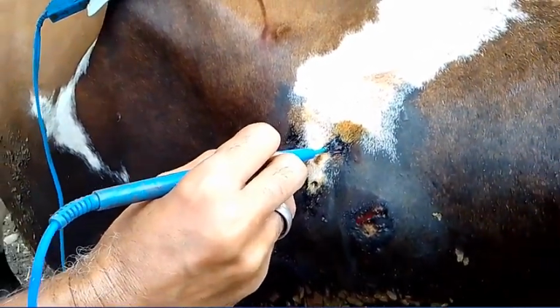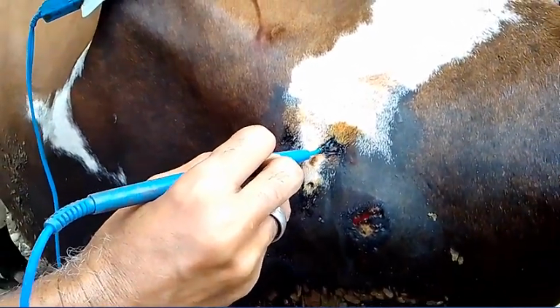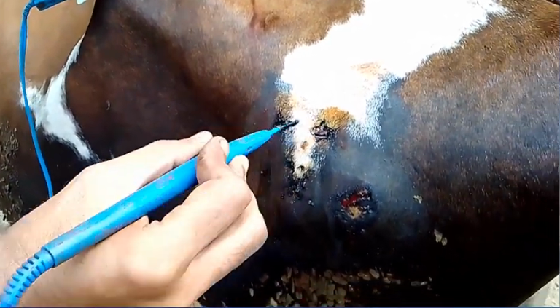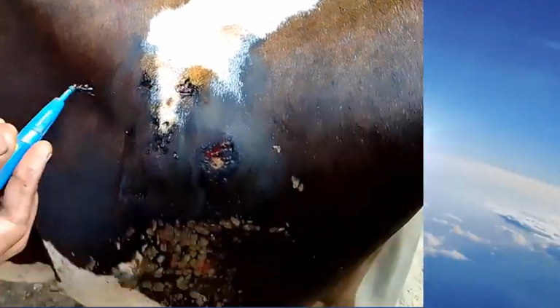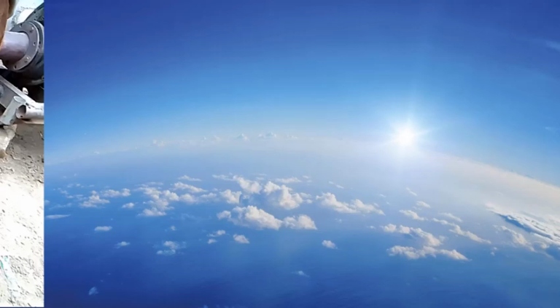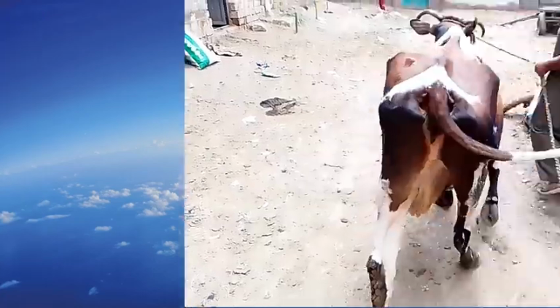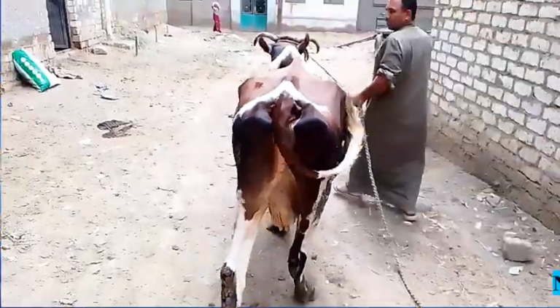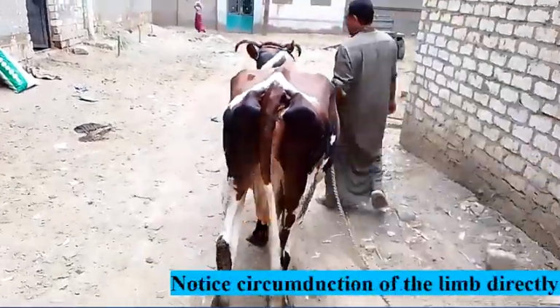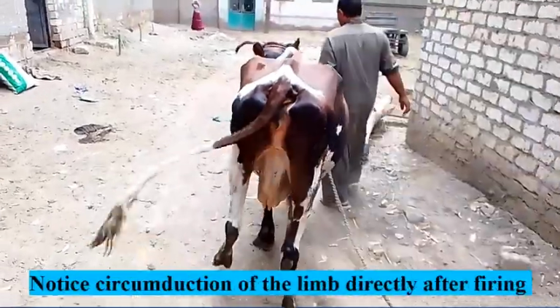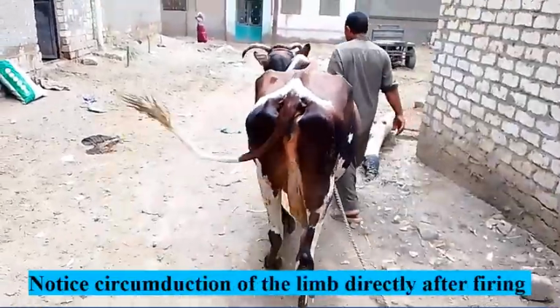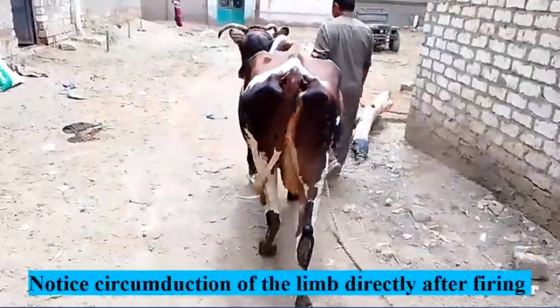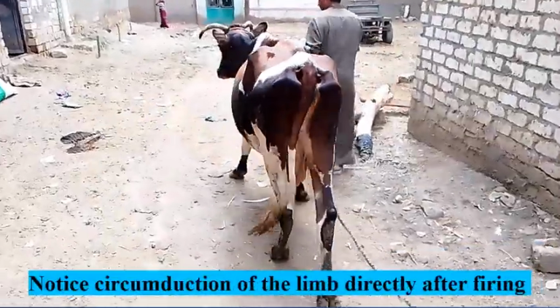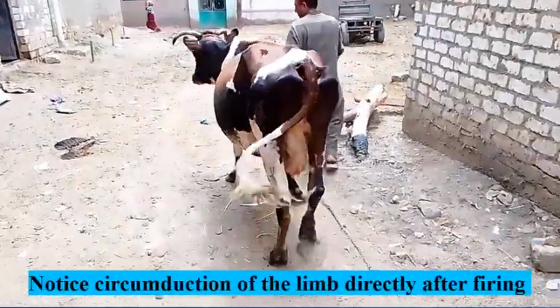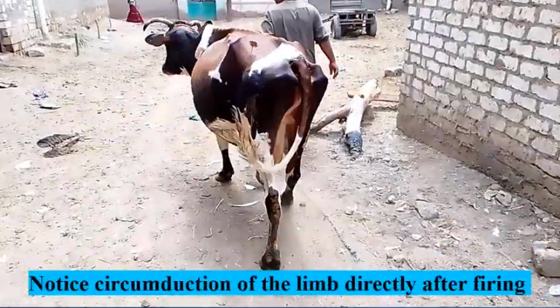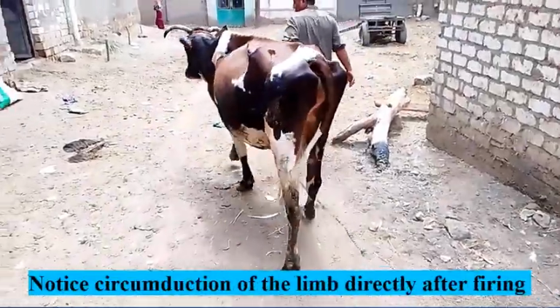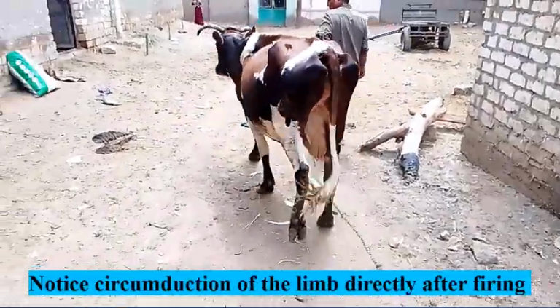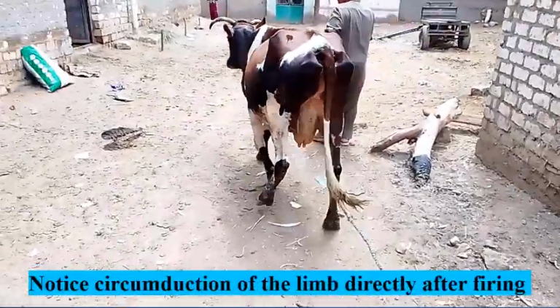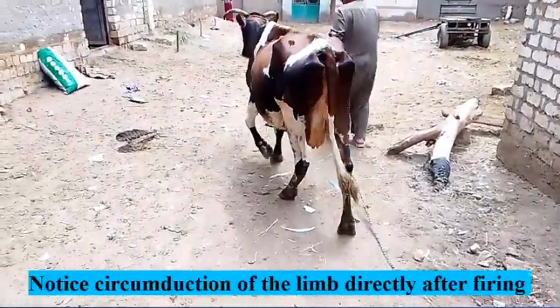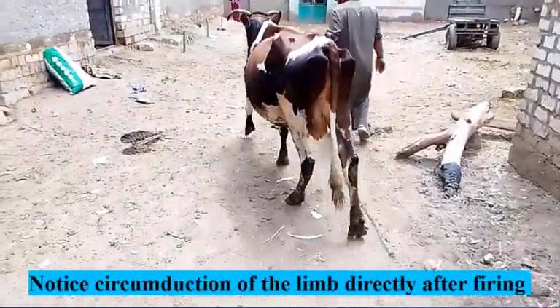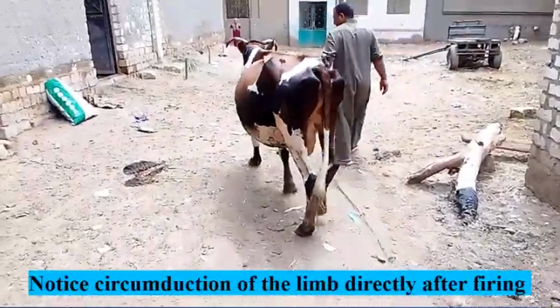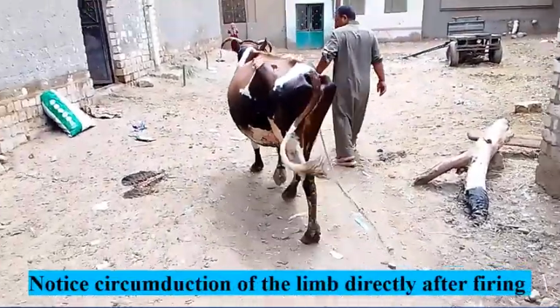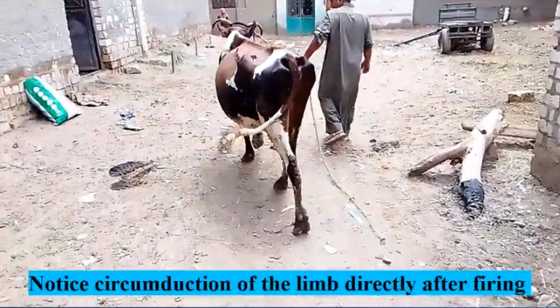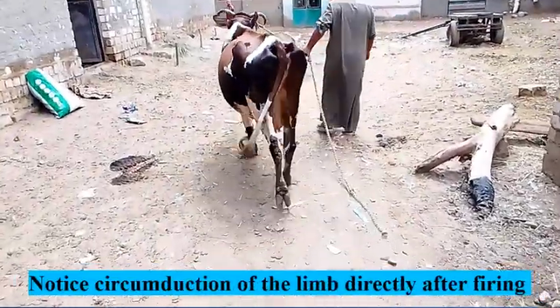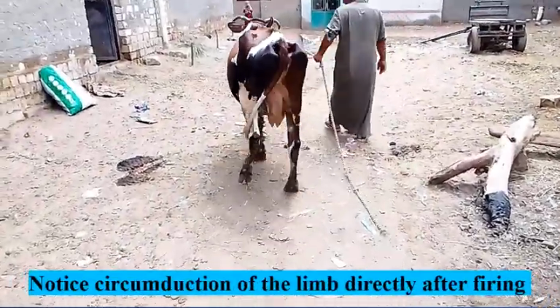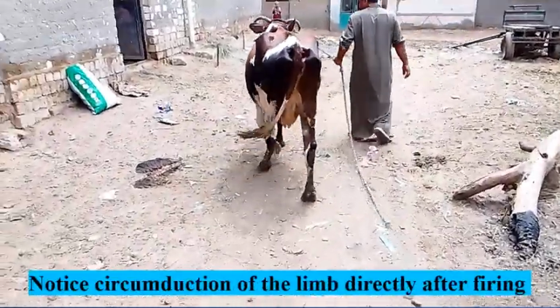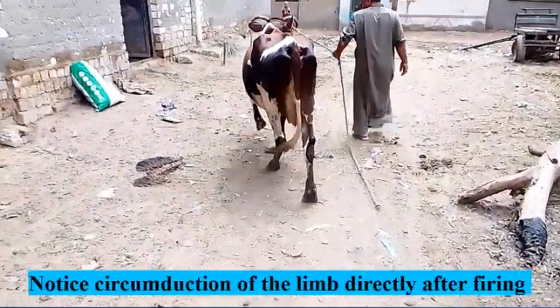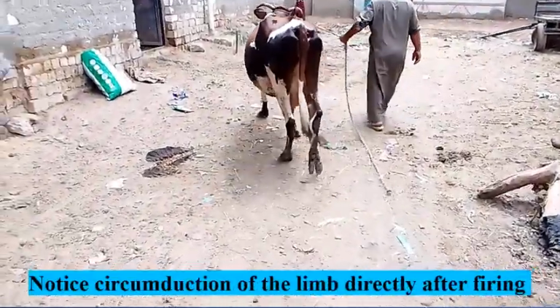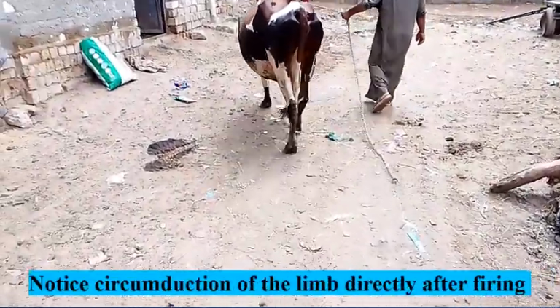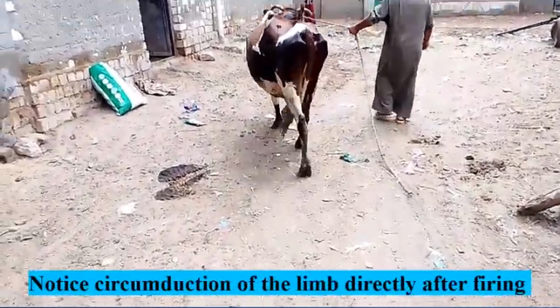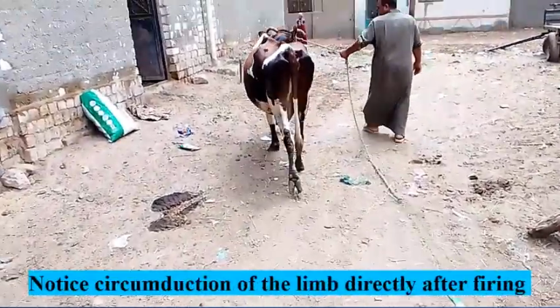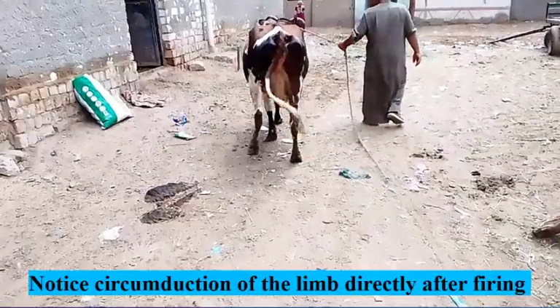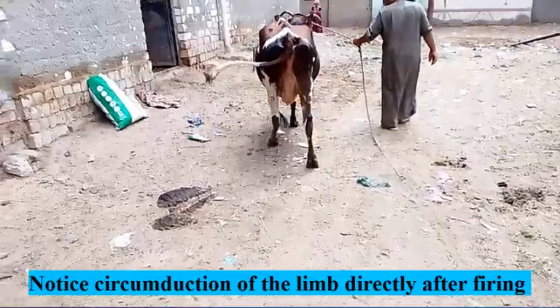No improvement can be observed in the progression directly after firing. The condition may require weeks to show improvement.